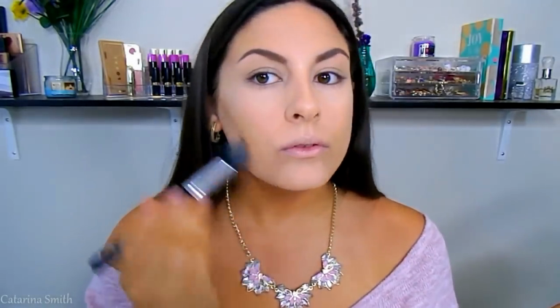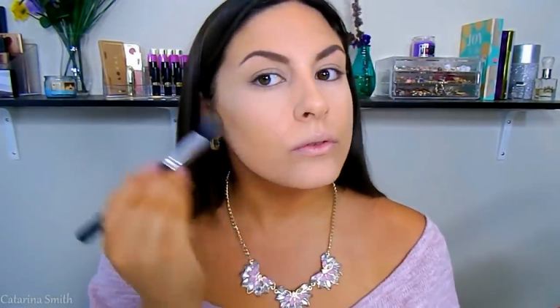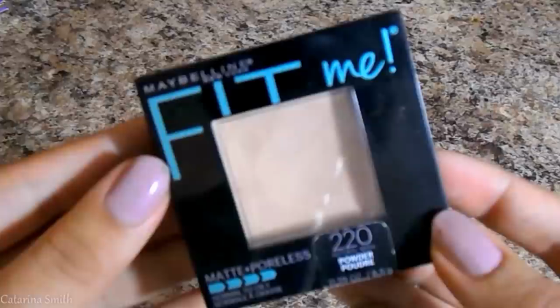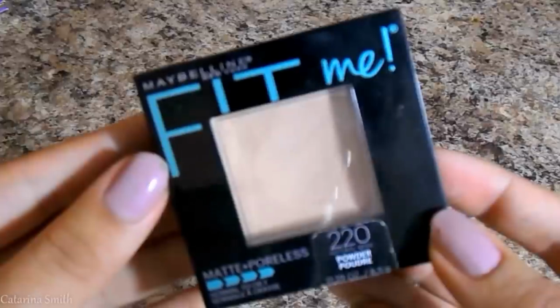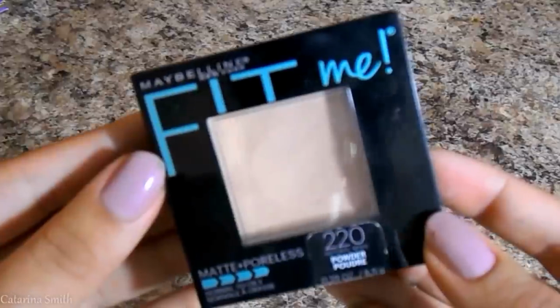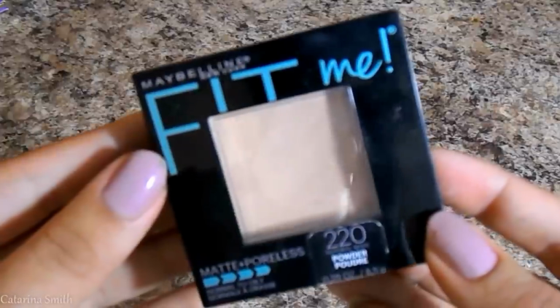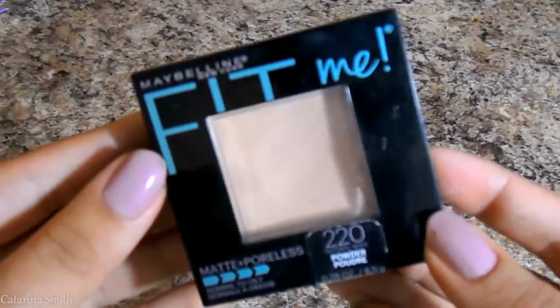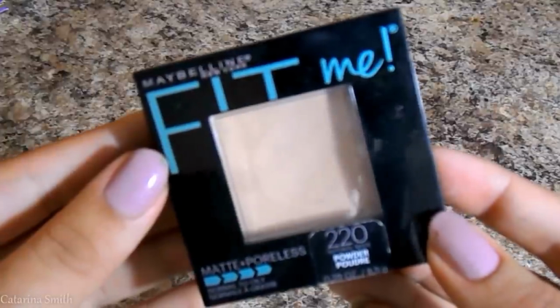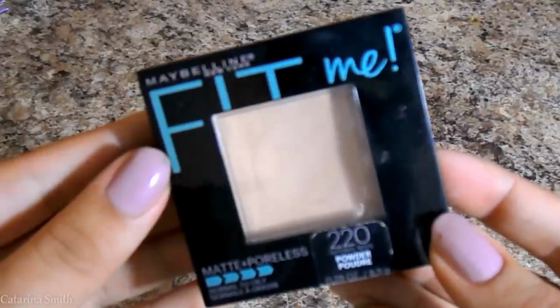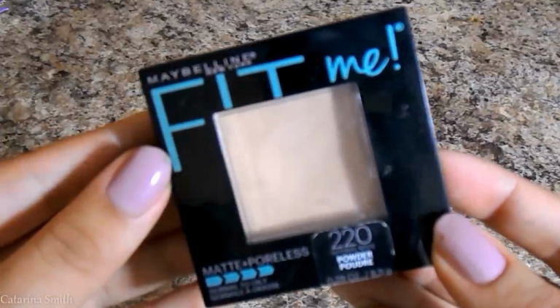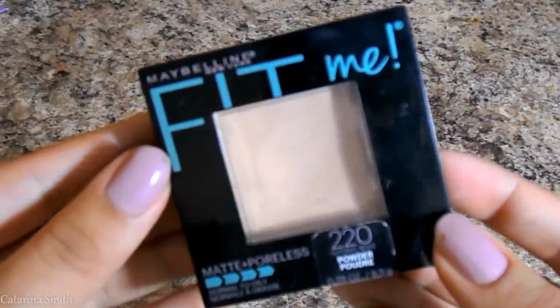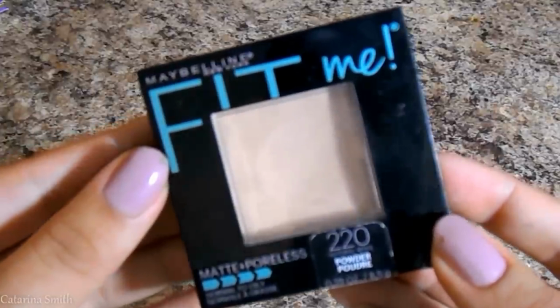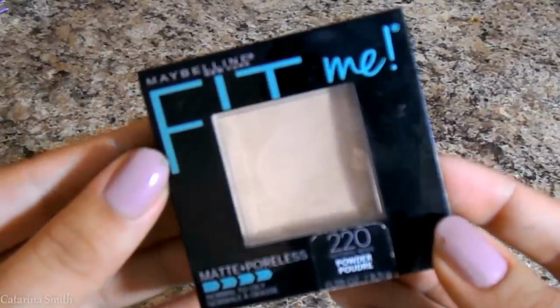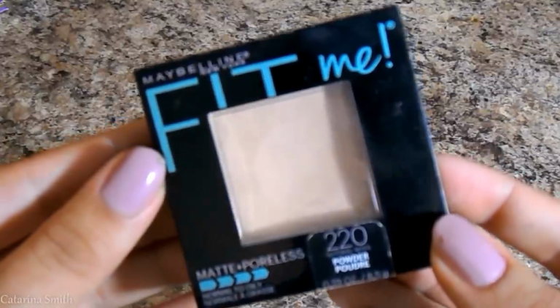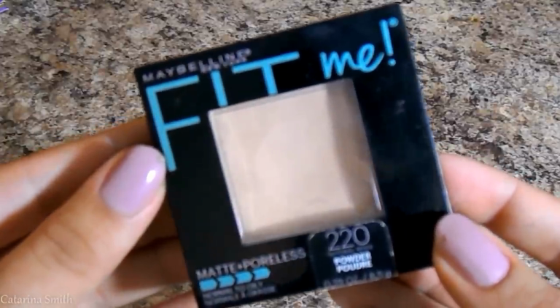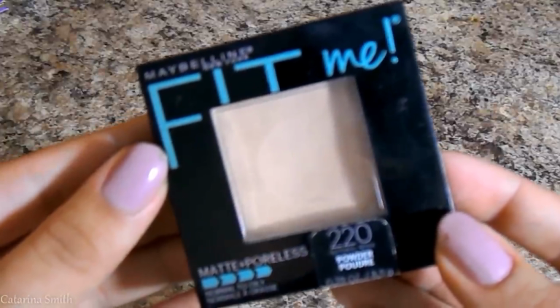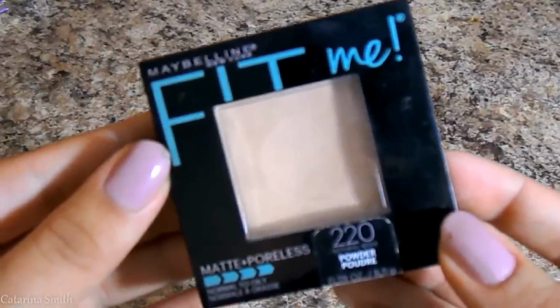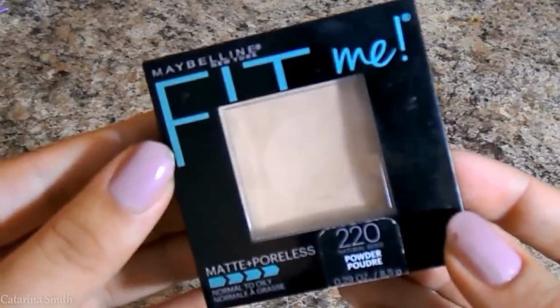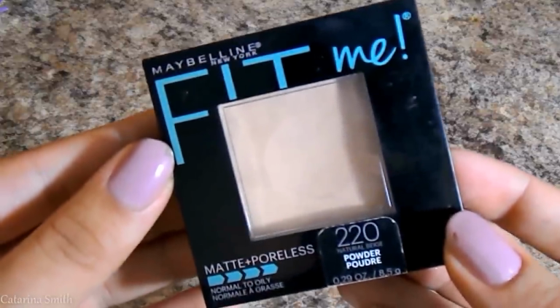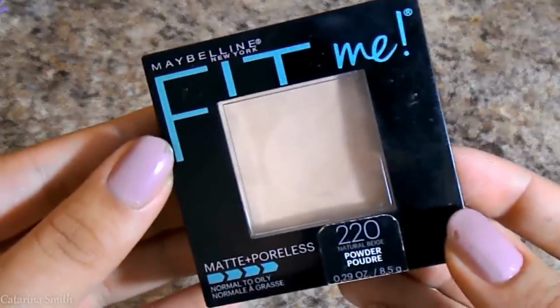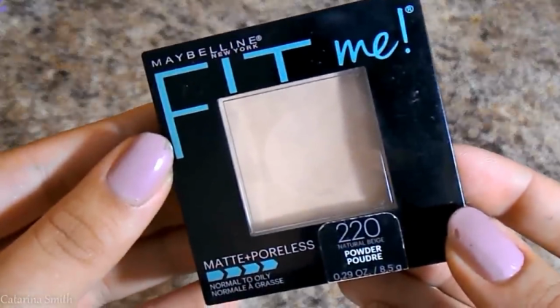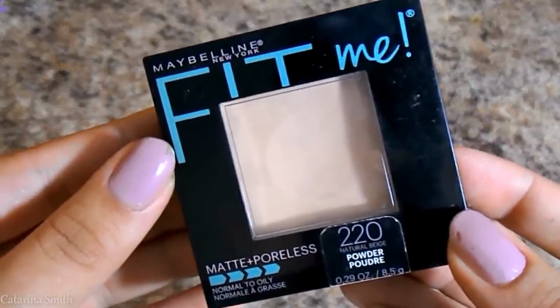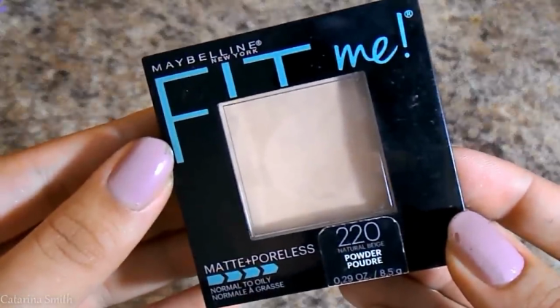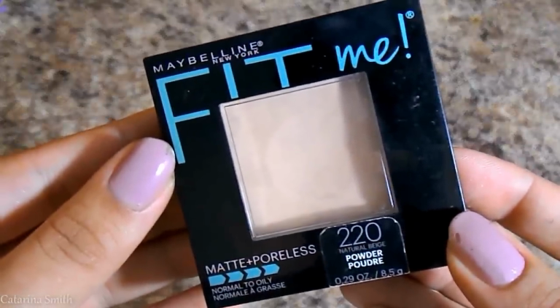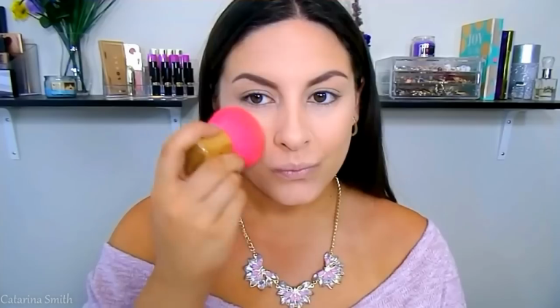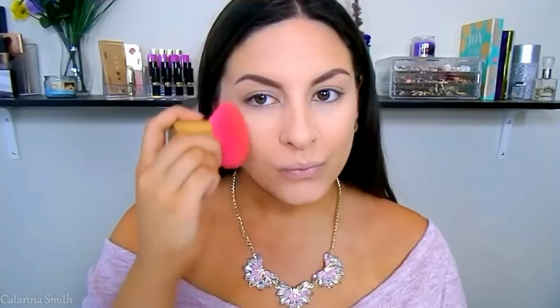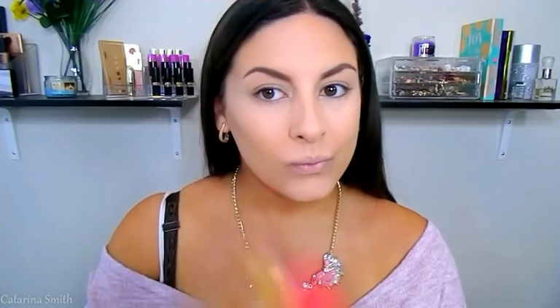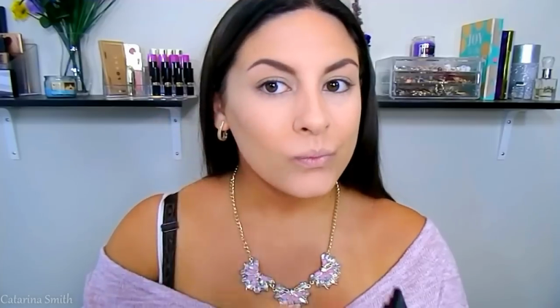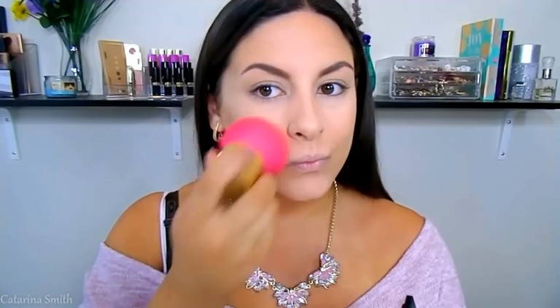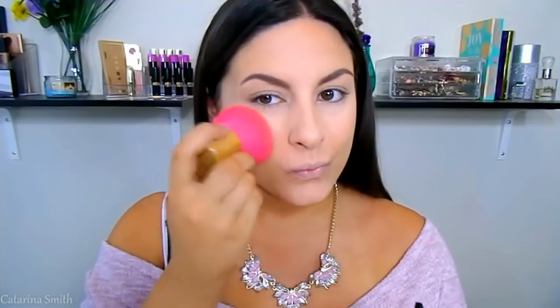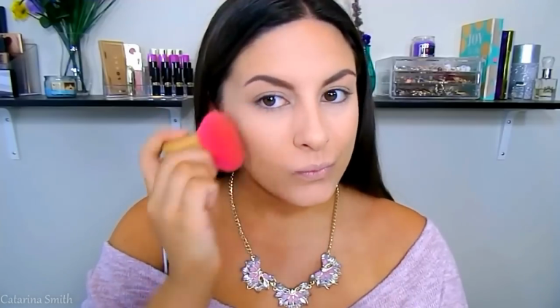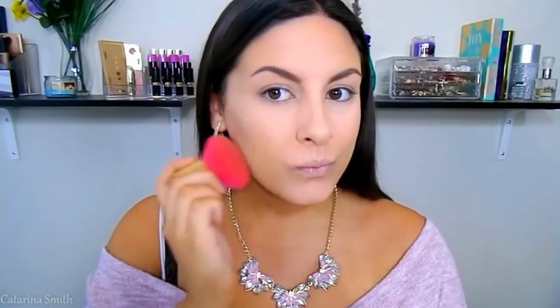To set the rest of my face — because I am very oily — I'm using the Maybelline Fit Me Pressed Powder in the shade 220.